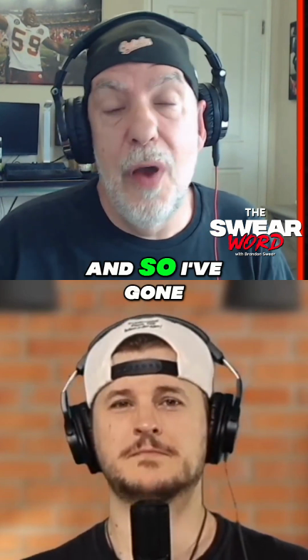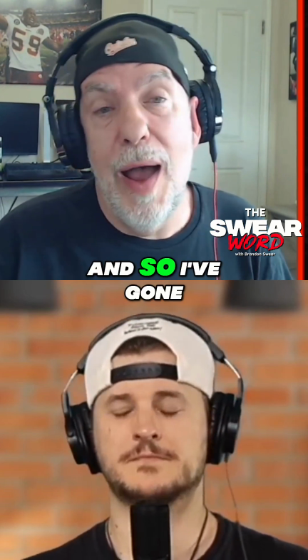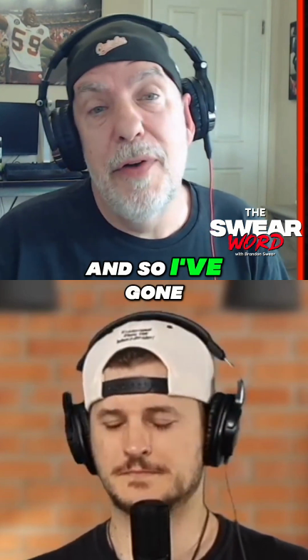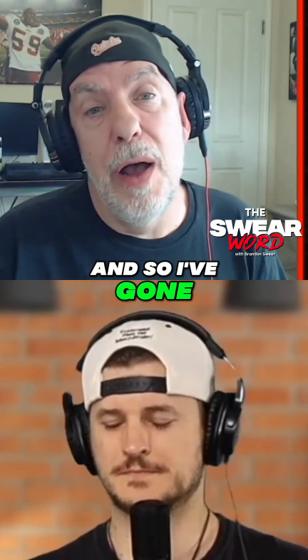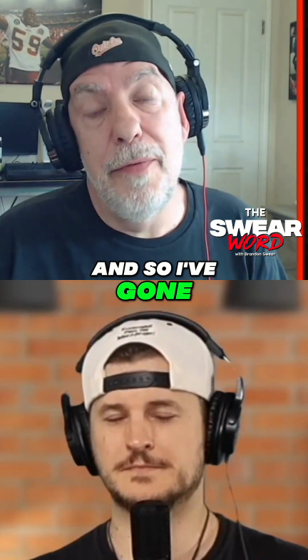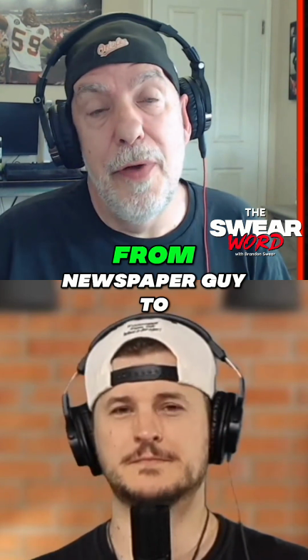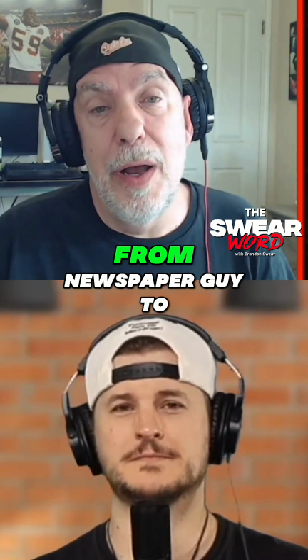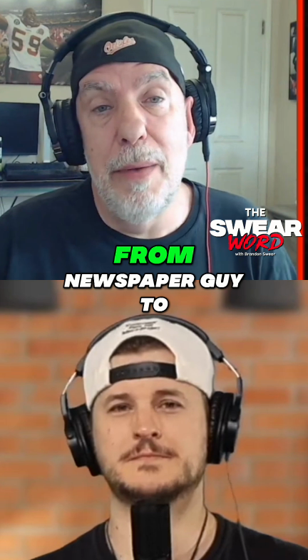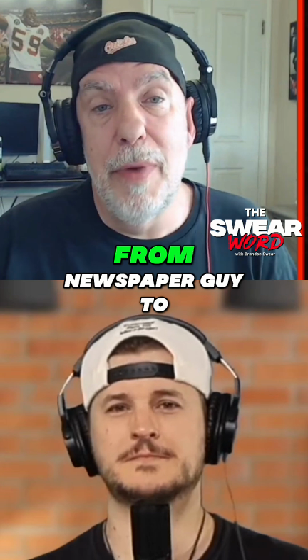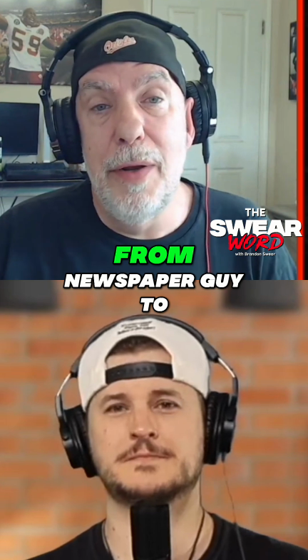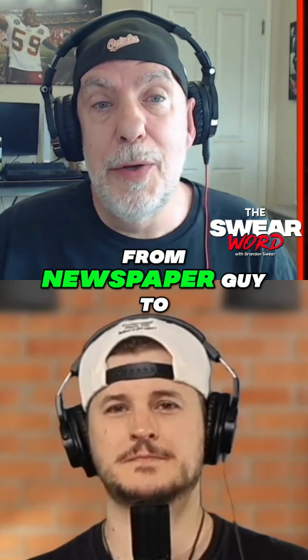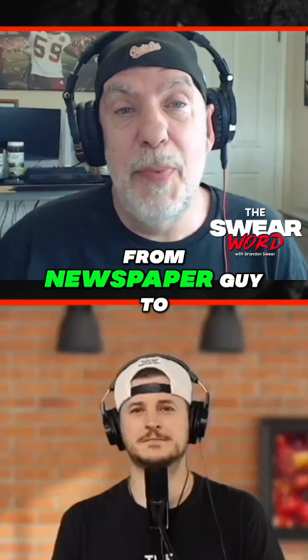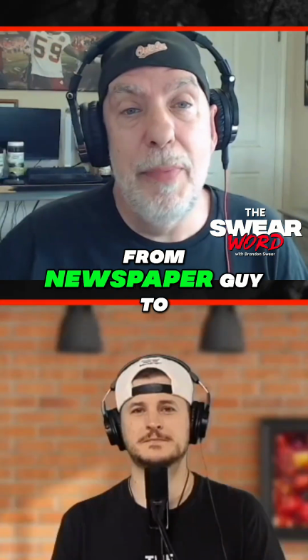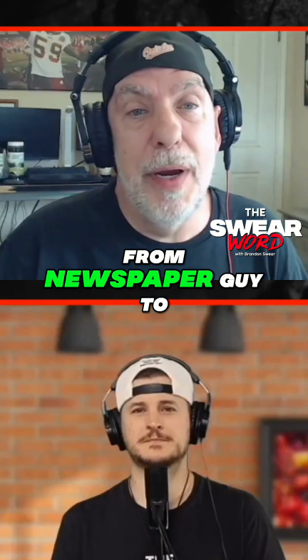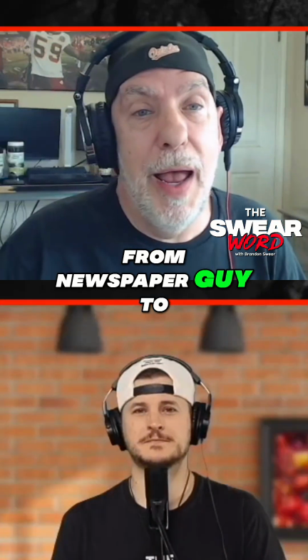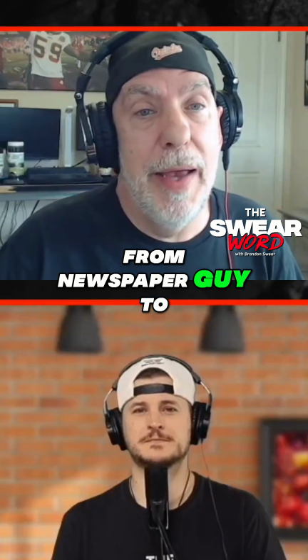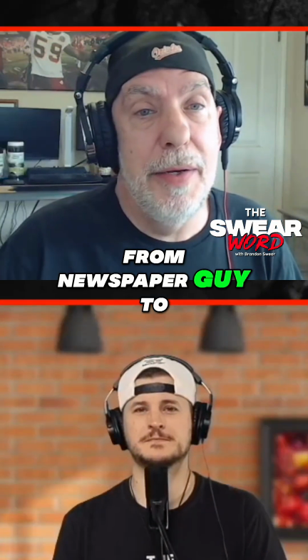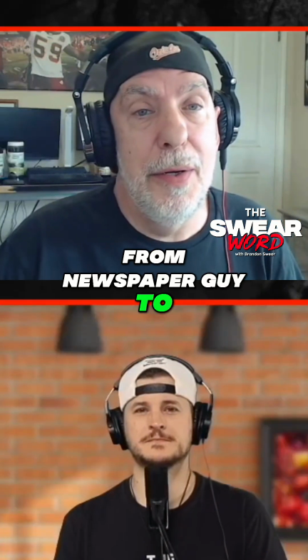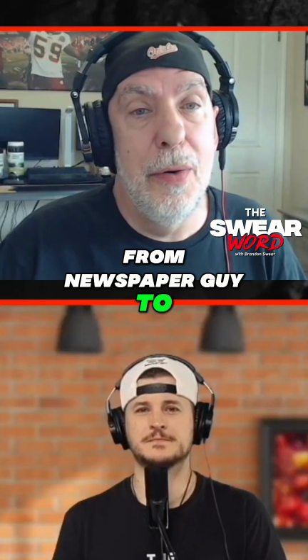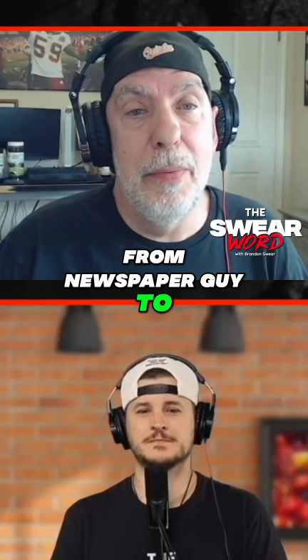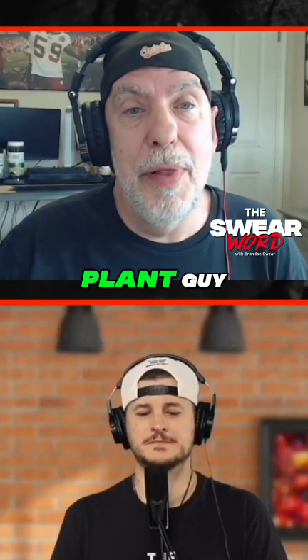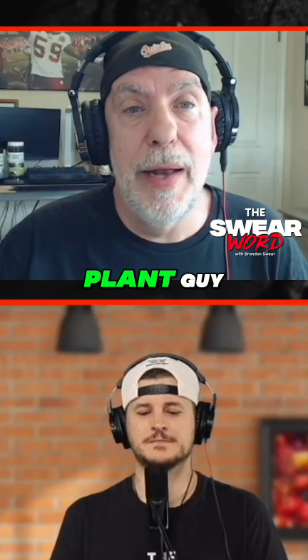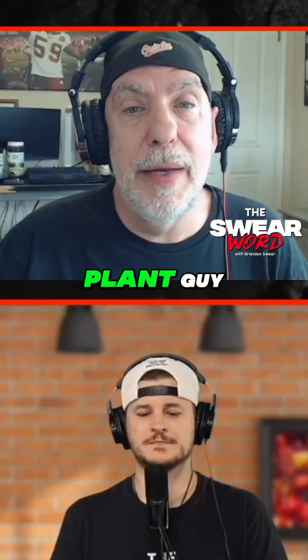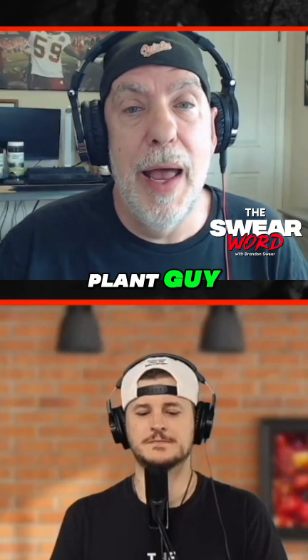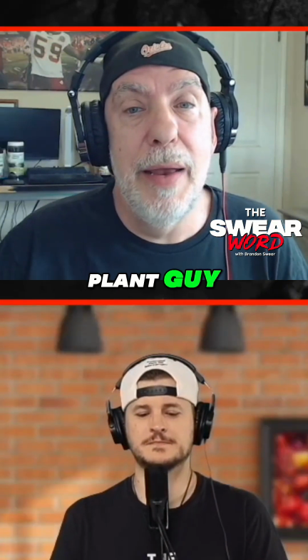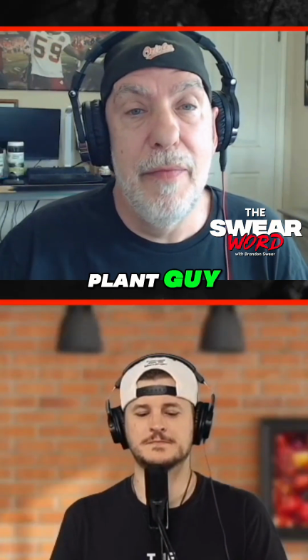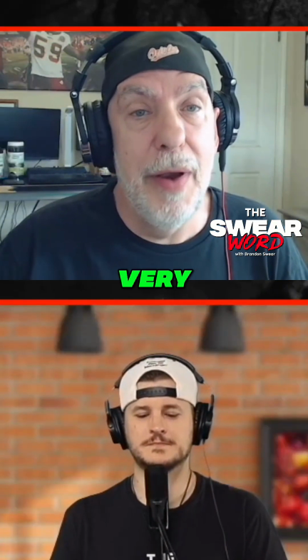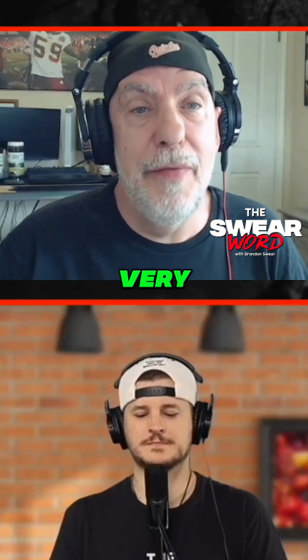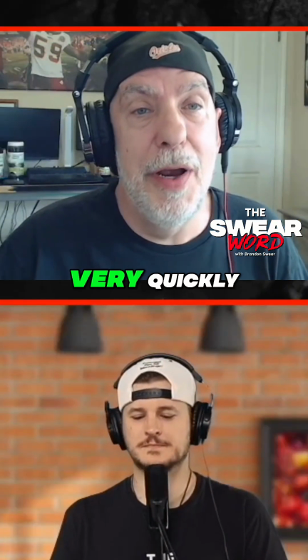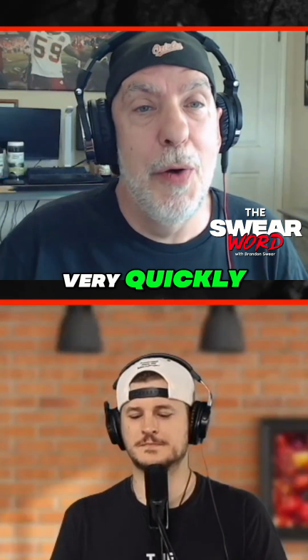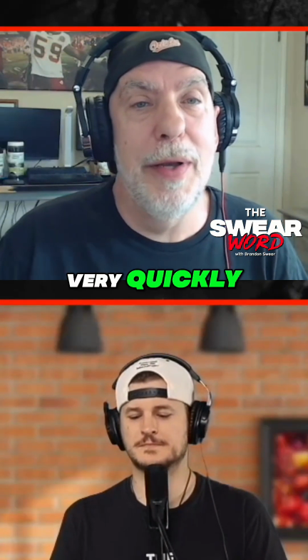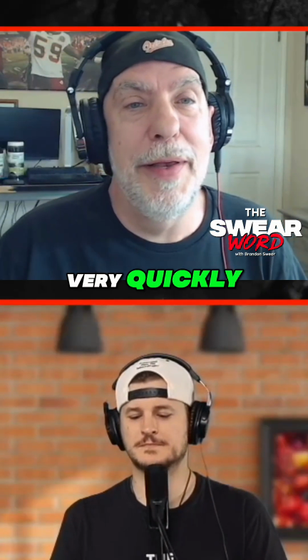And so I've gone from newspaper guy to plant guy very, very quickly.